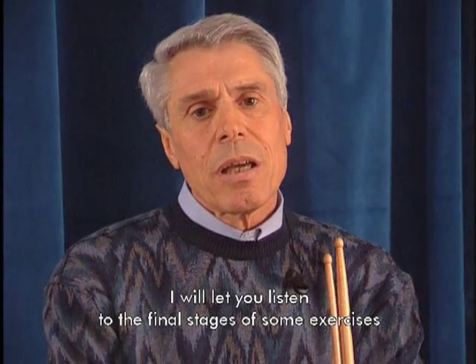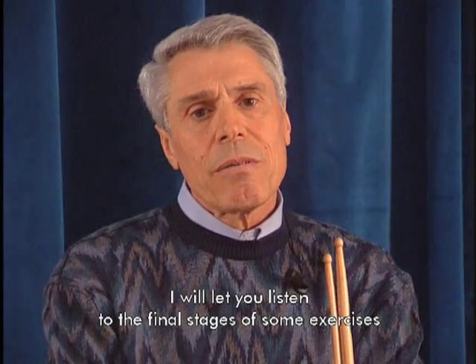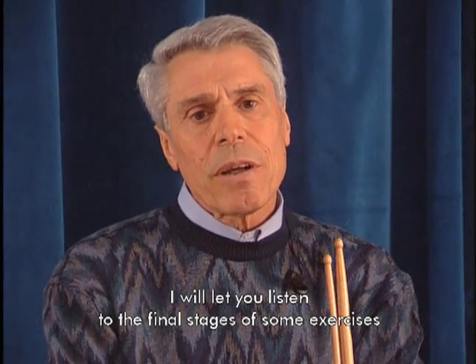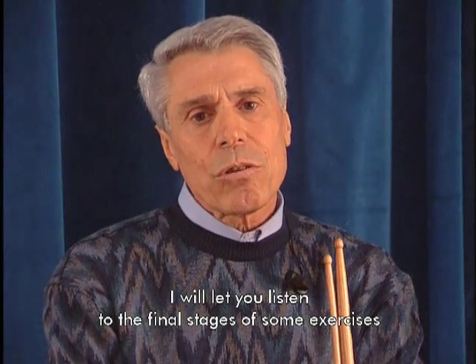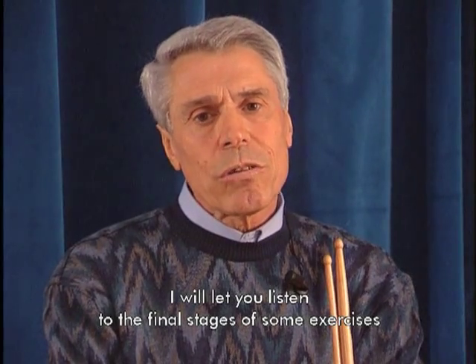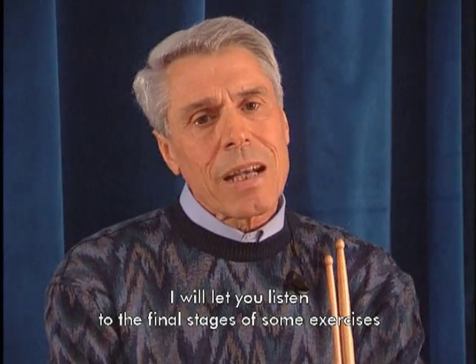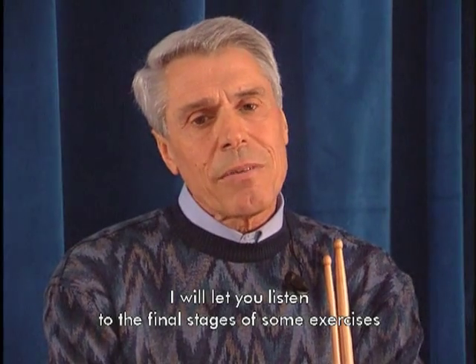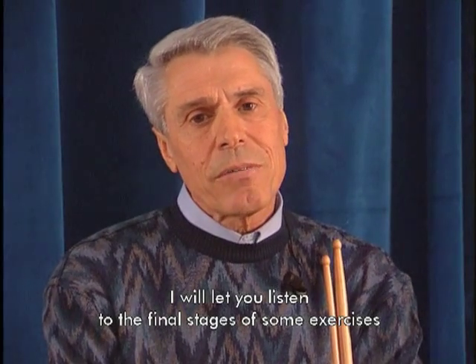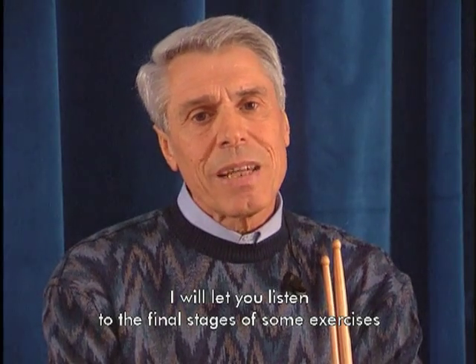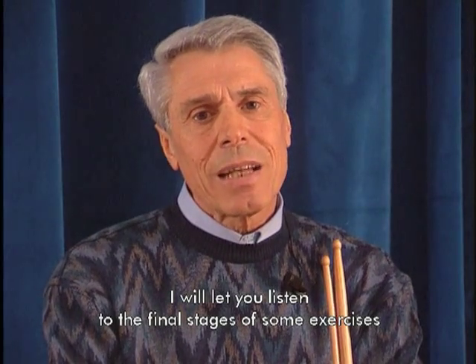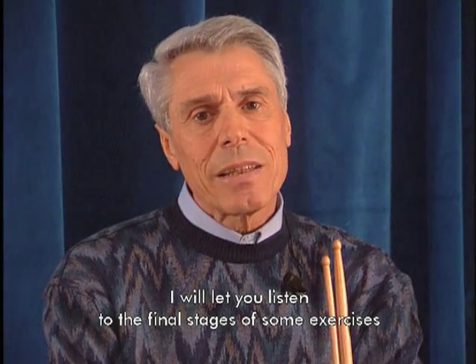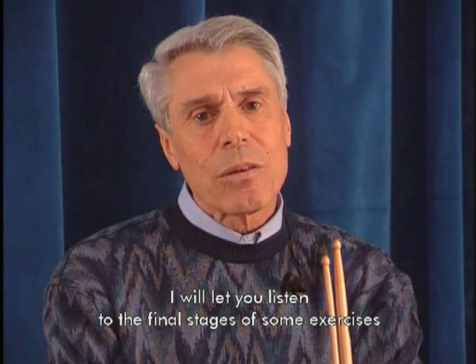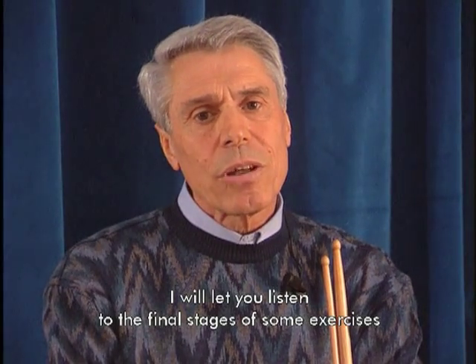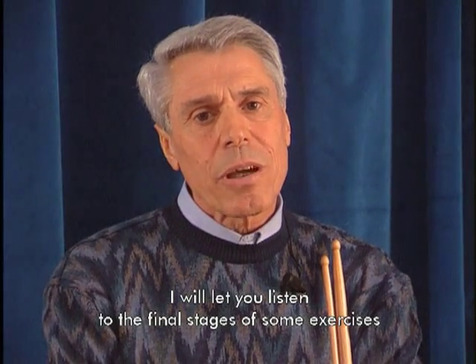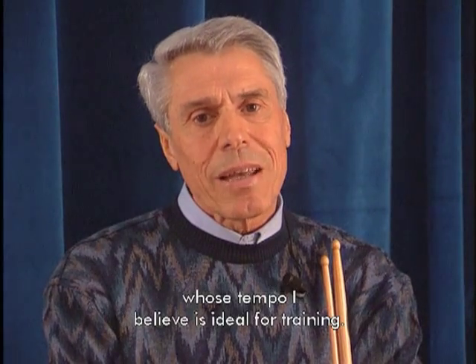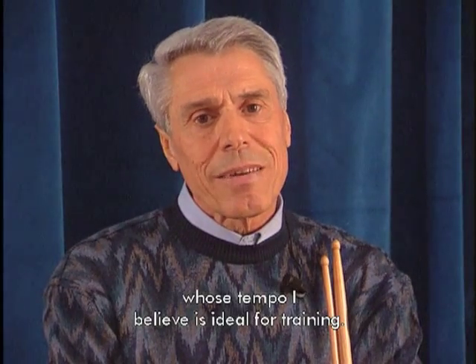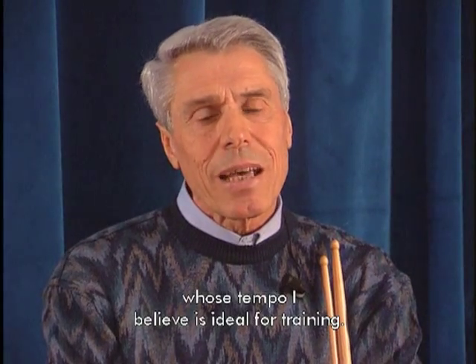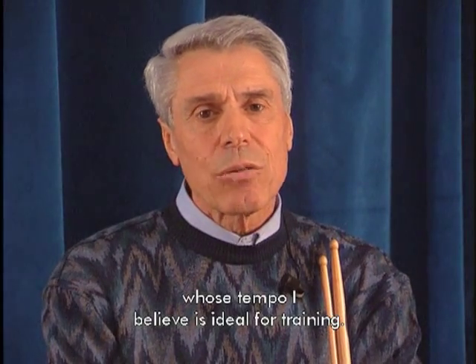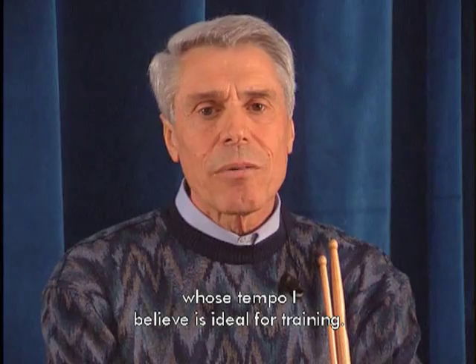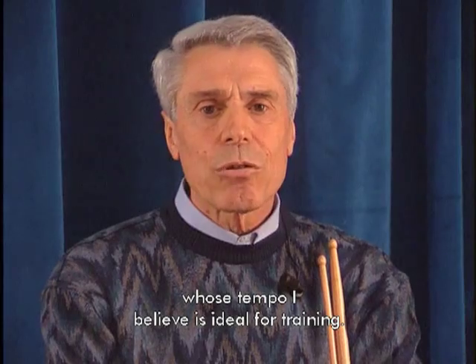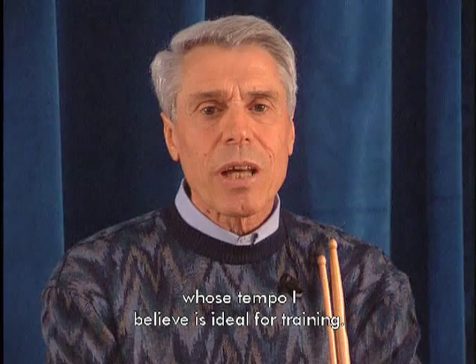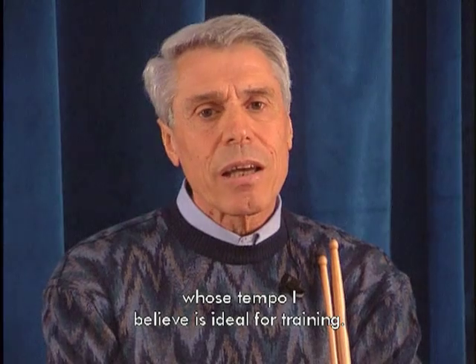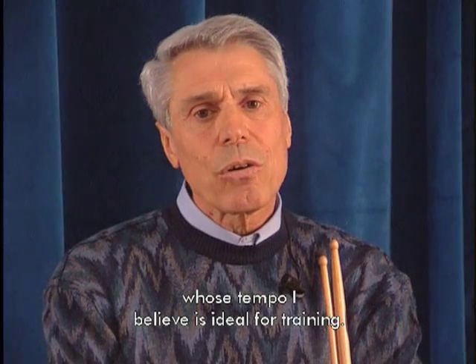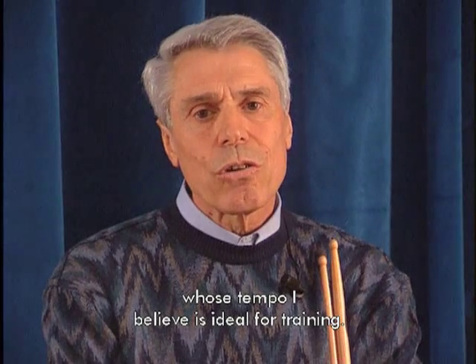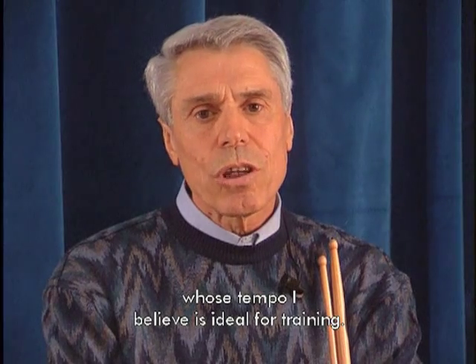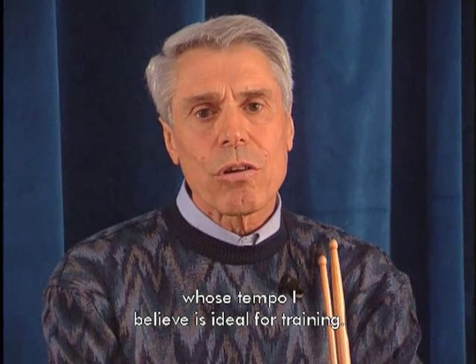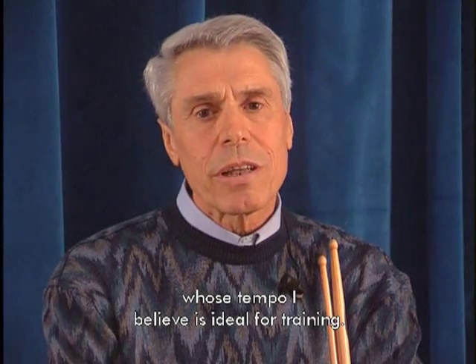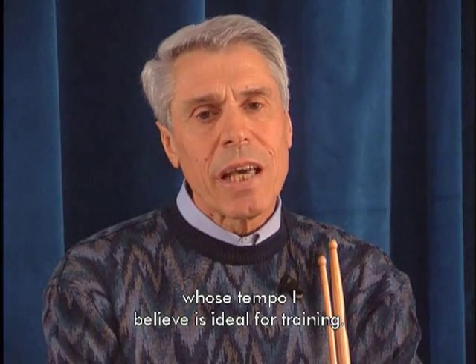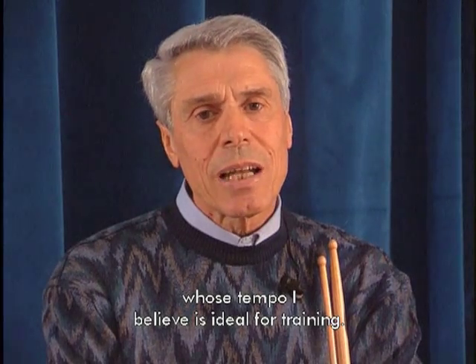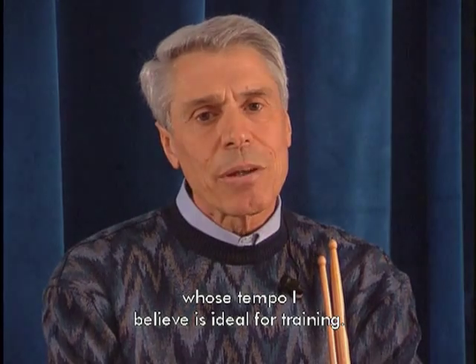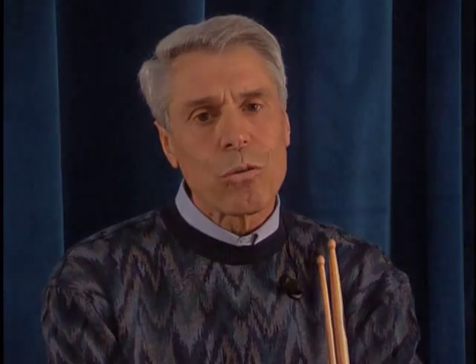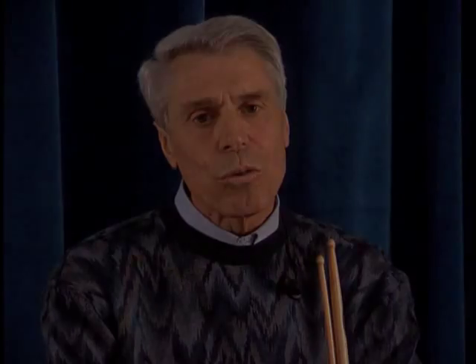Vi faccio ascoltare le fasi finali di alcune sequenze ad una velocità che io considero ideale per lo studio.